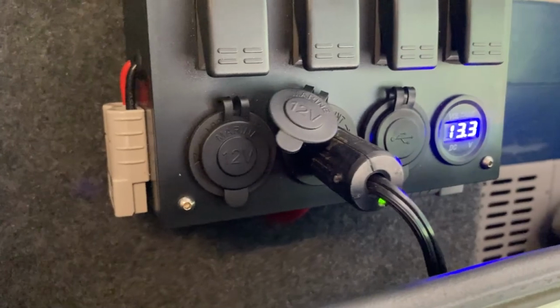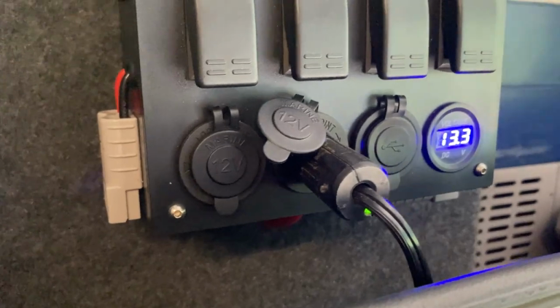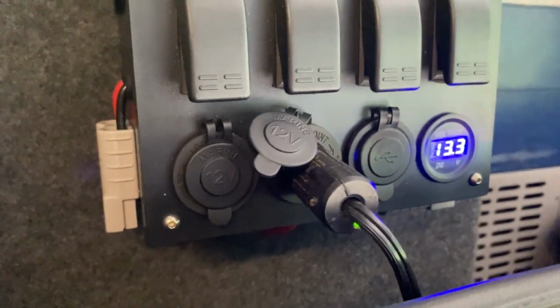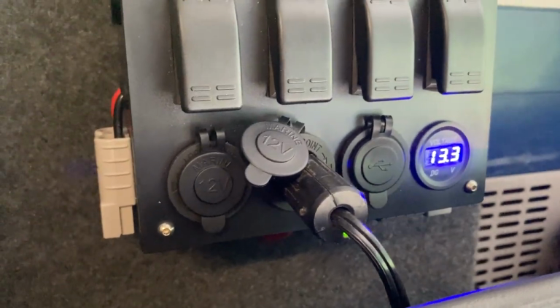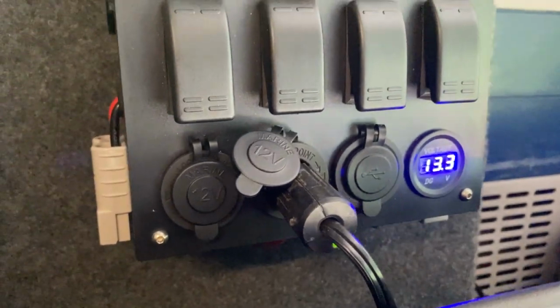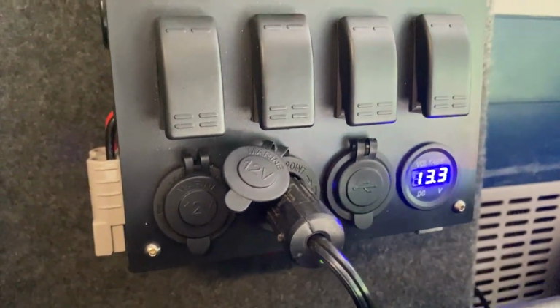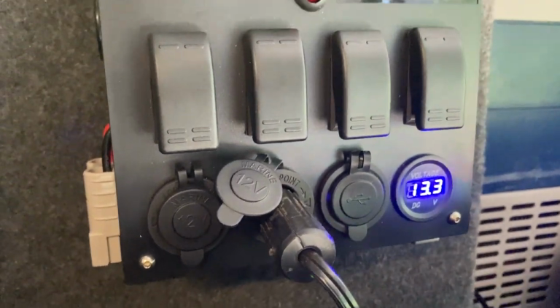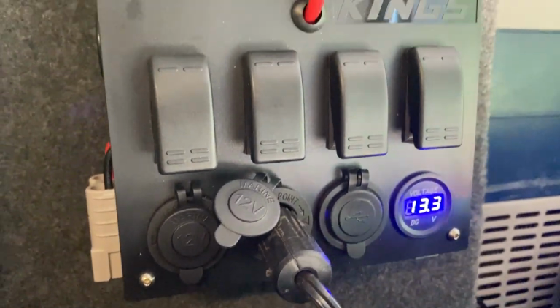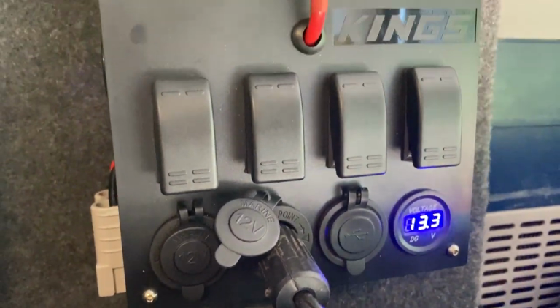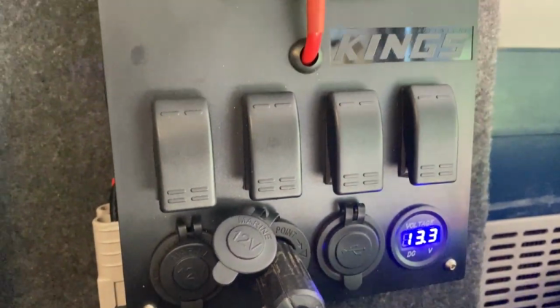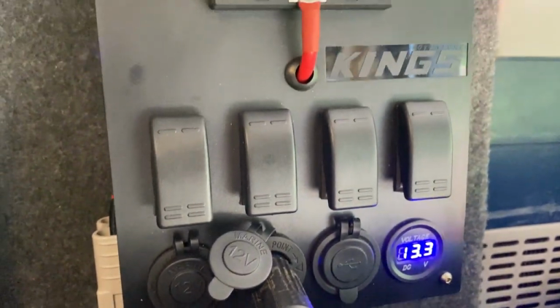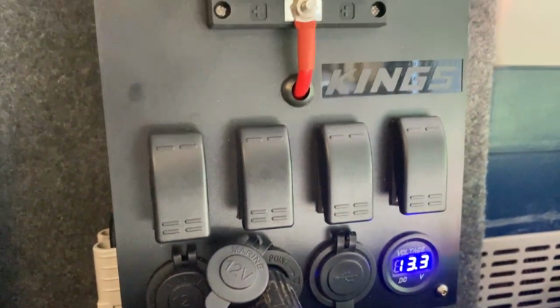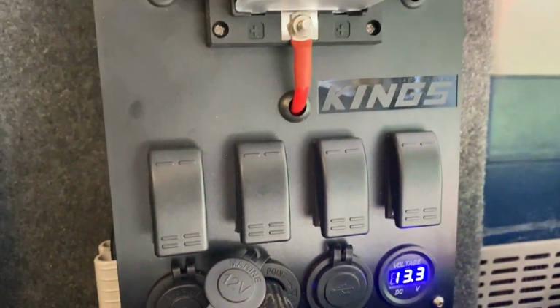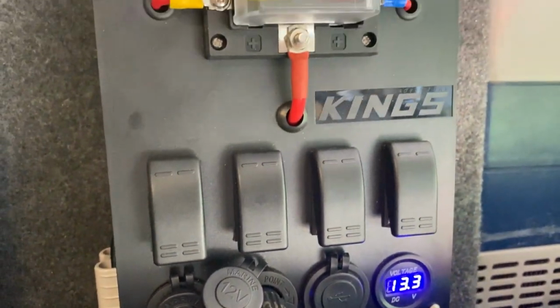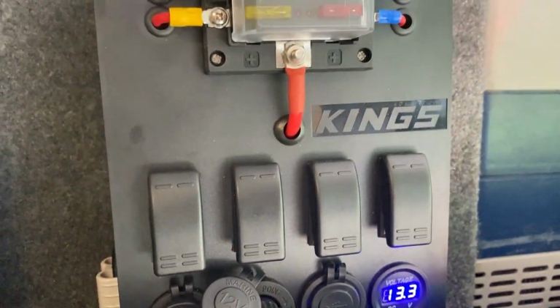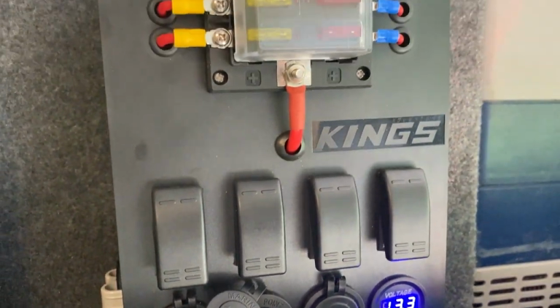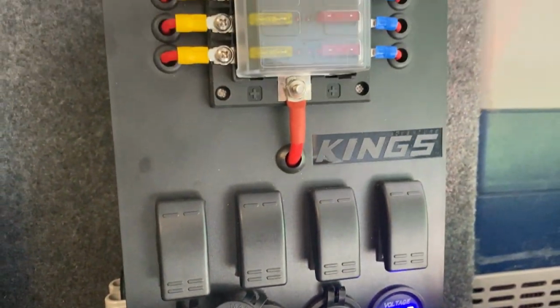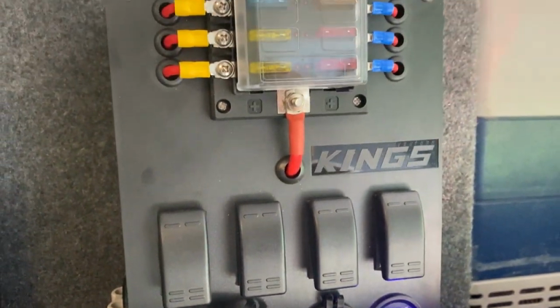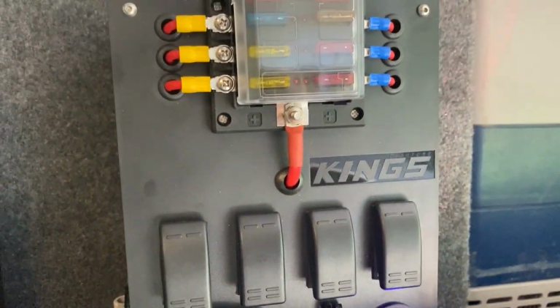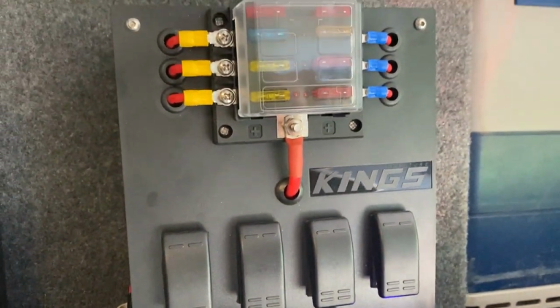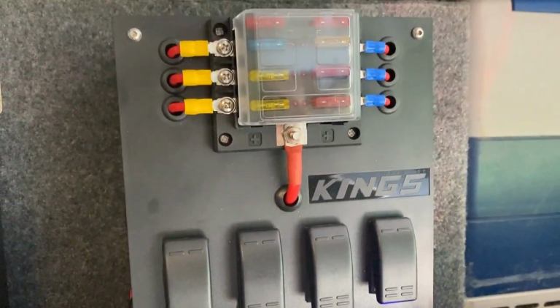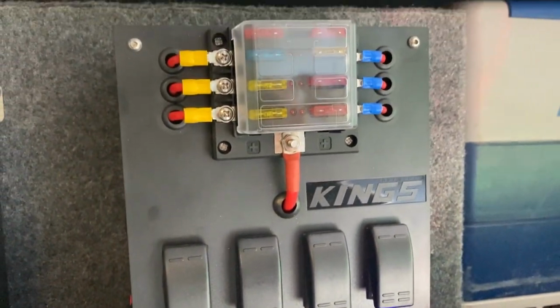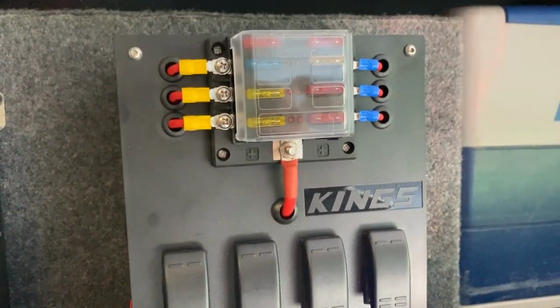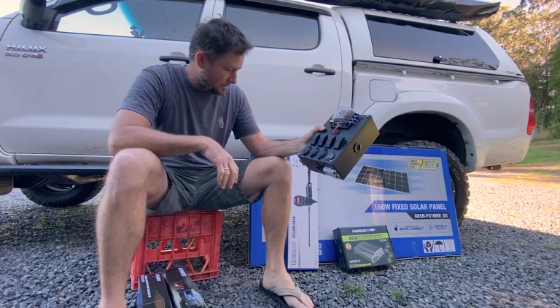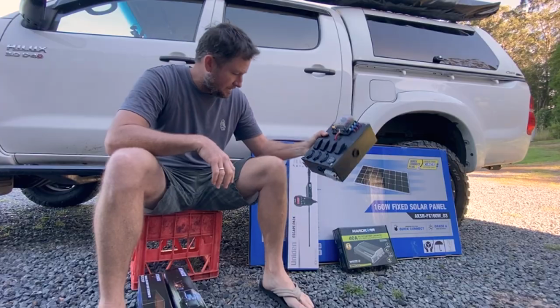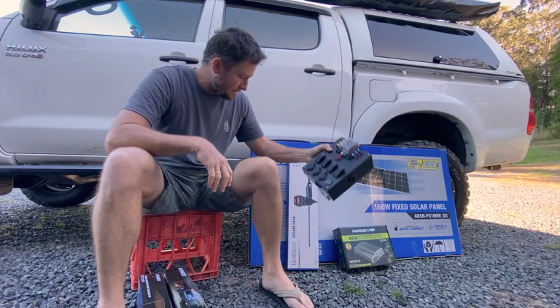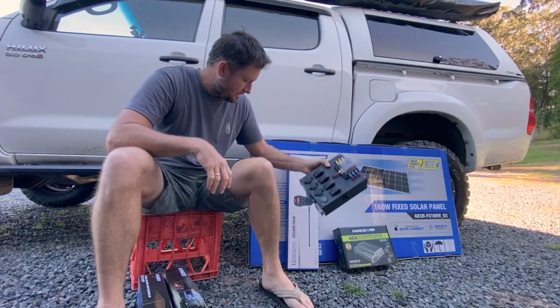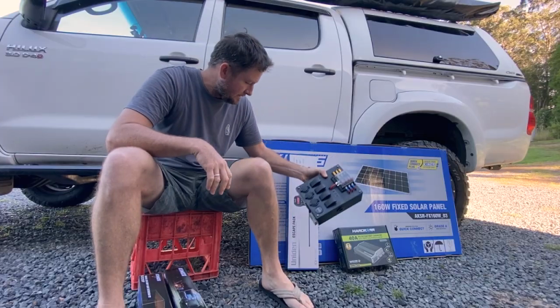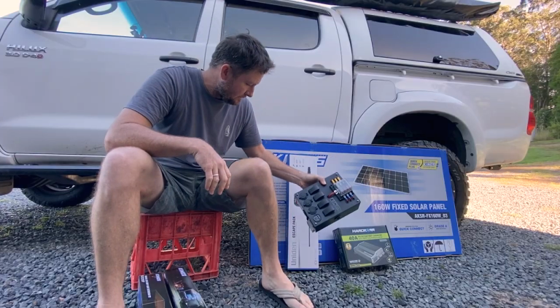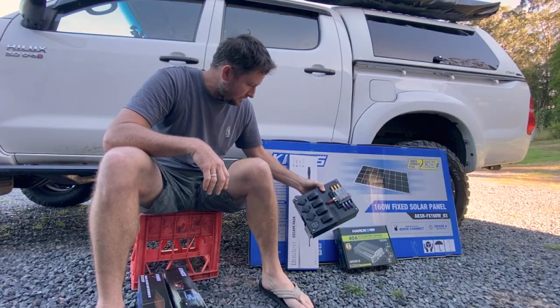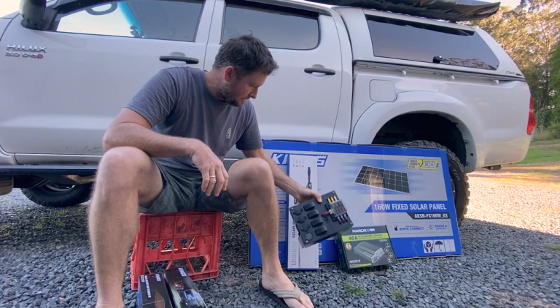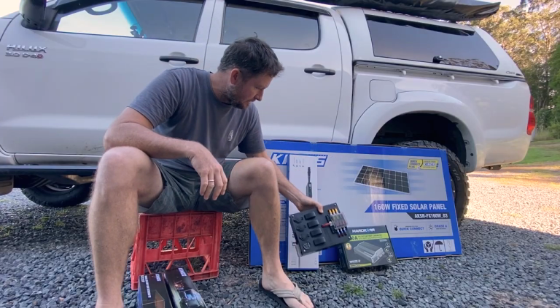You've got a couple of Anderson style plugs there. That was about a hundred bucks from Kings - good little unit.